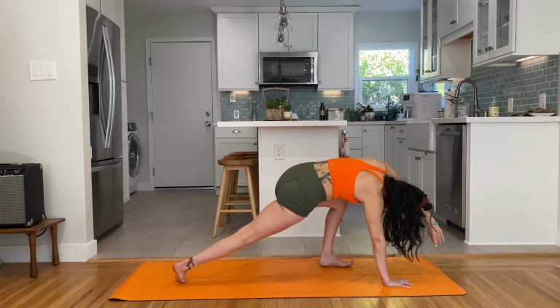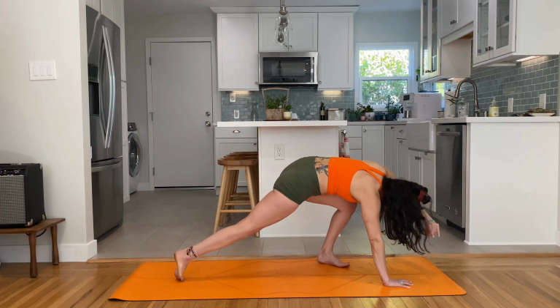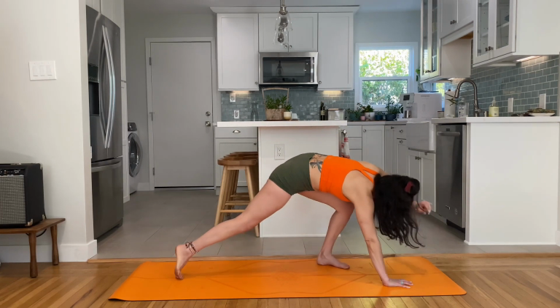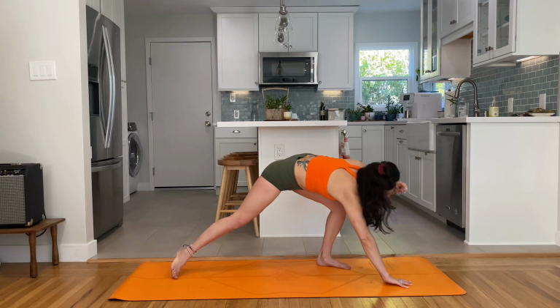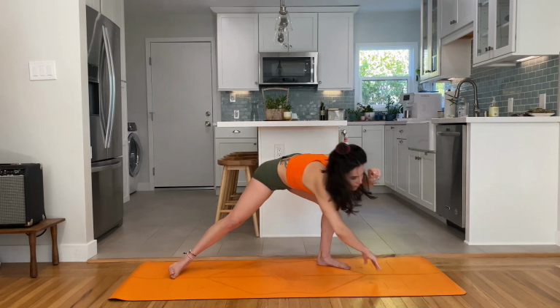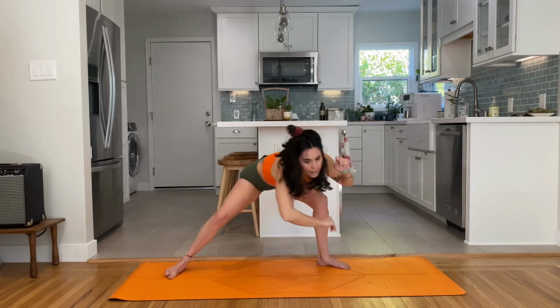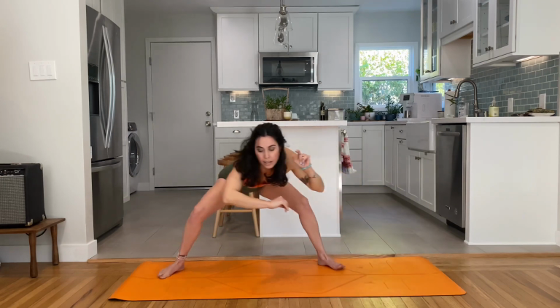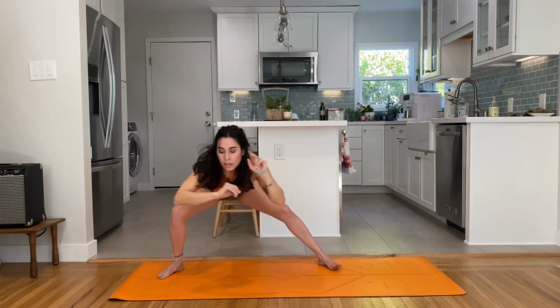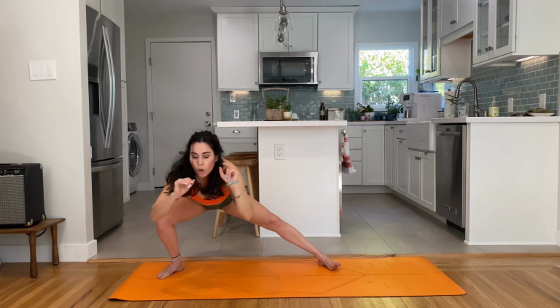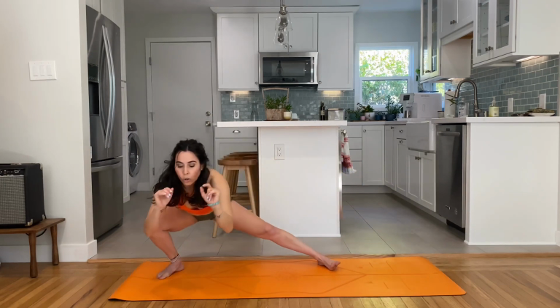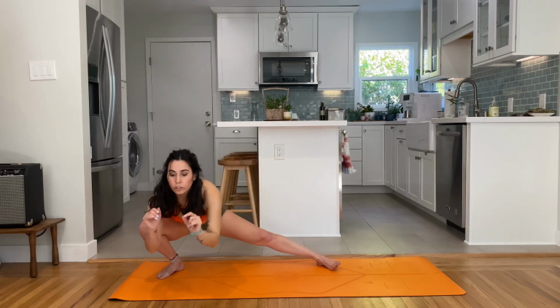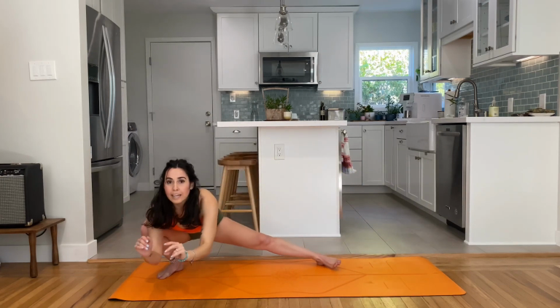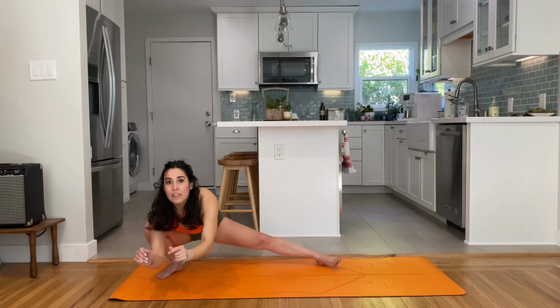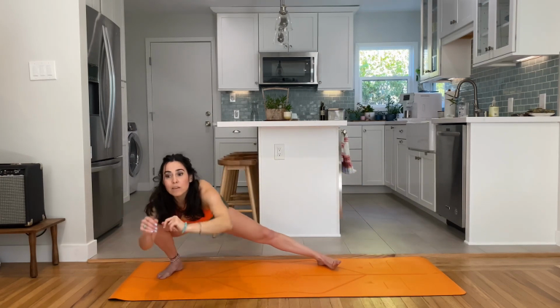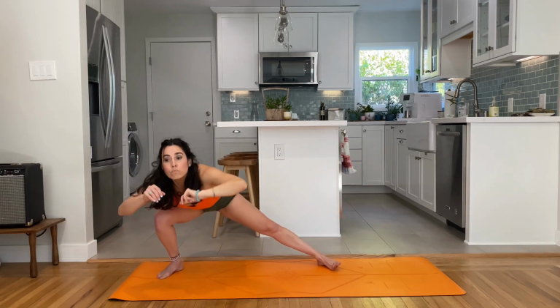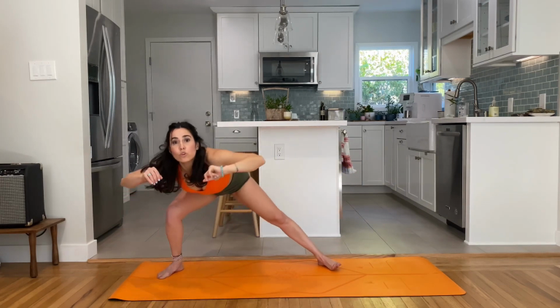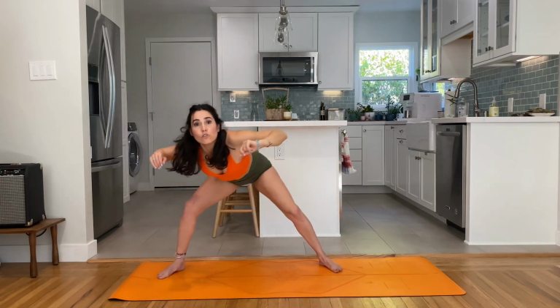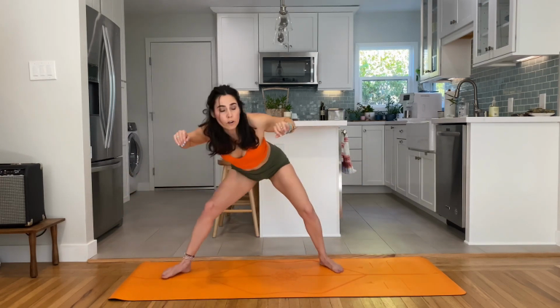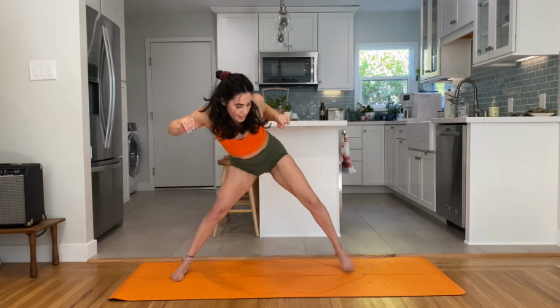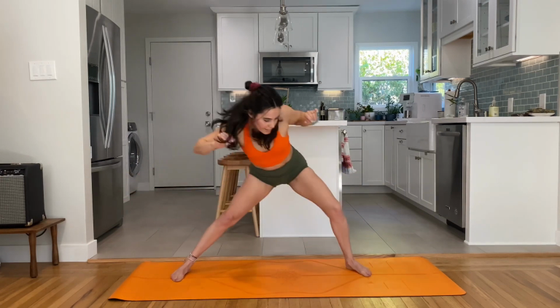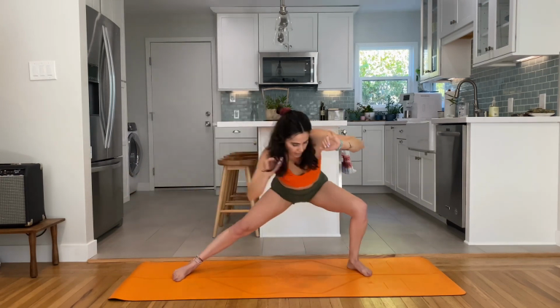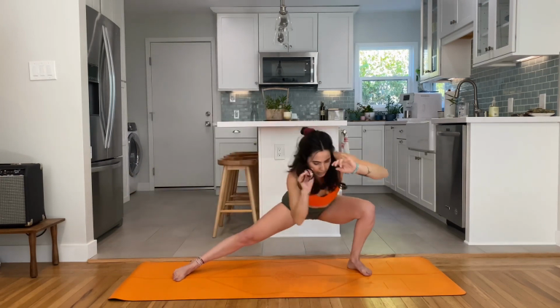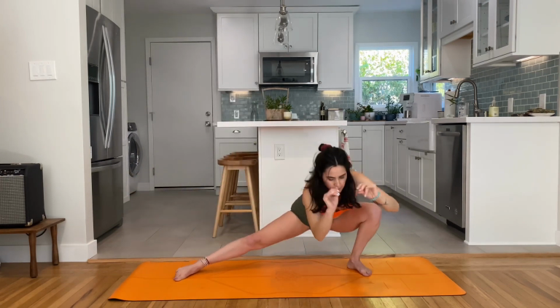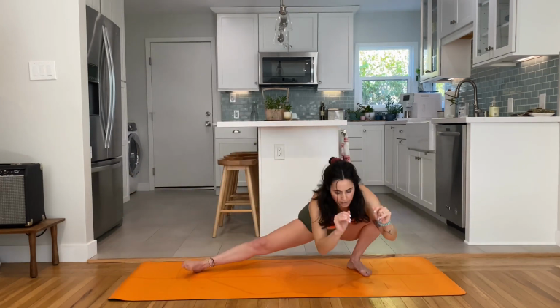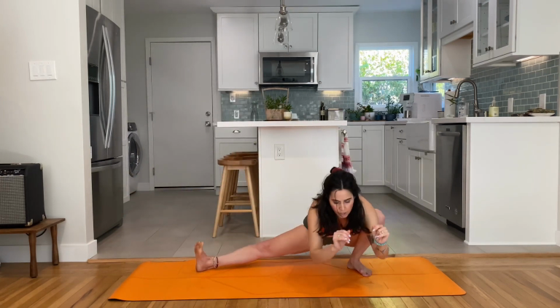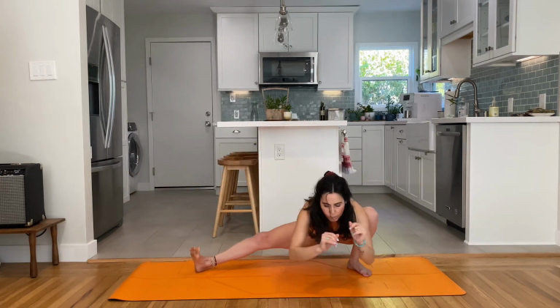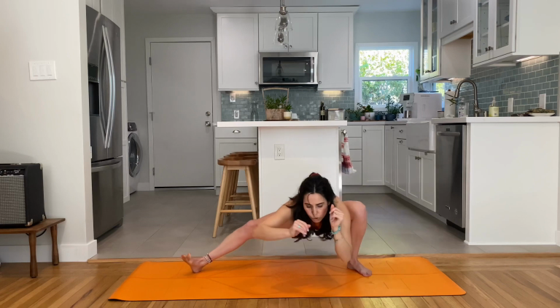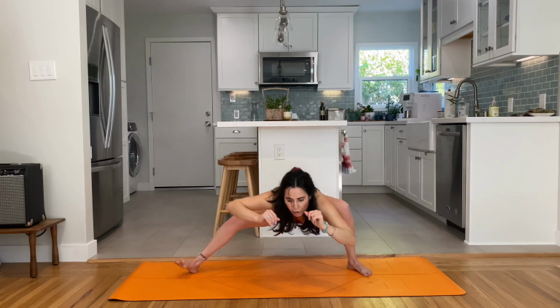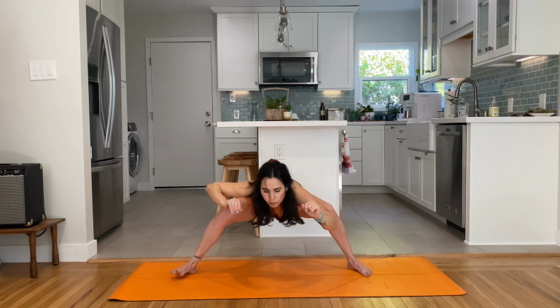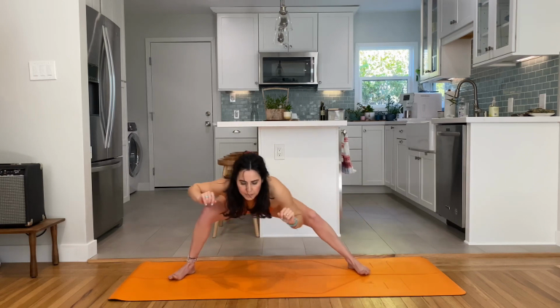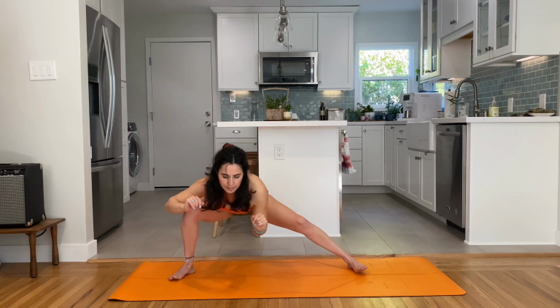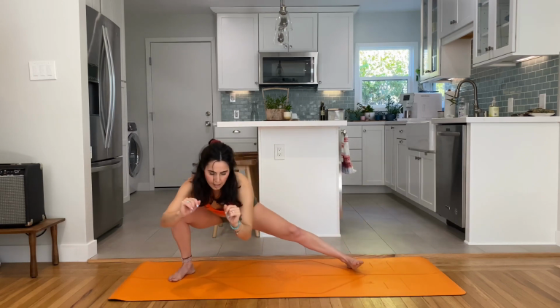We're going to skandhasana on the right leg to the front of the mat — hold it, hold it. Then move from side to side.